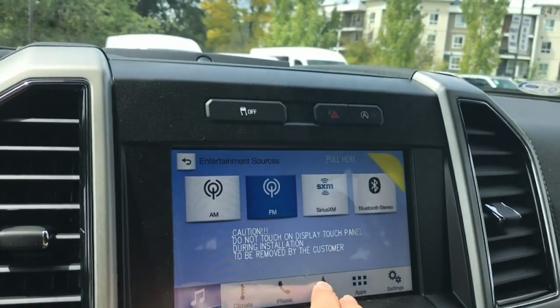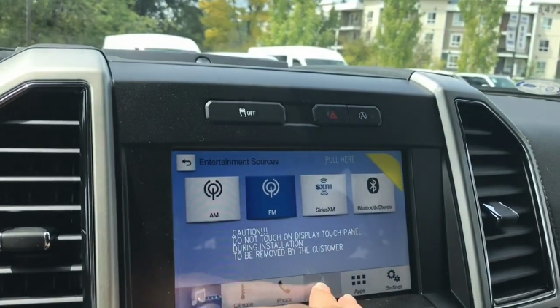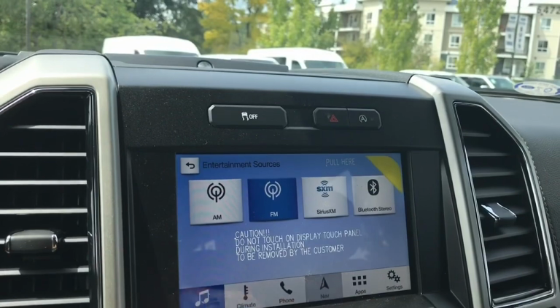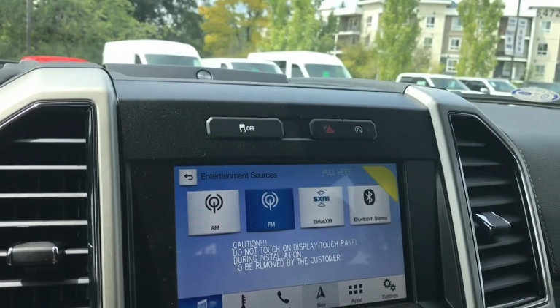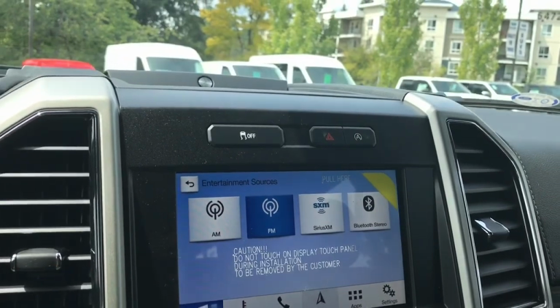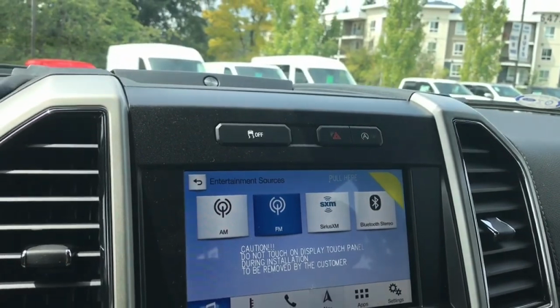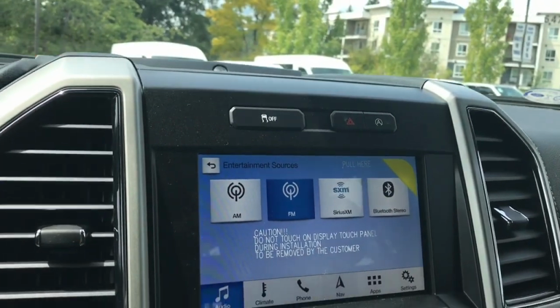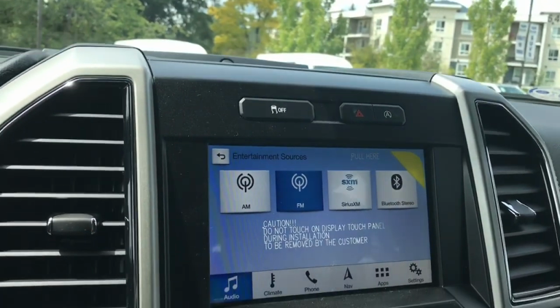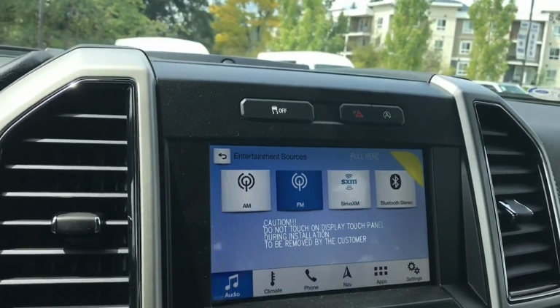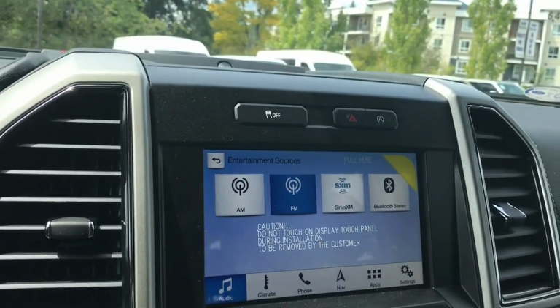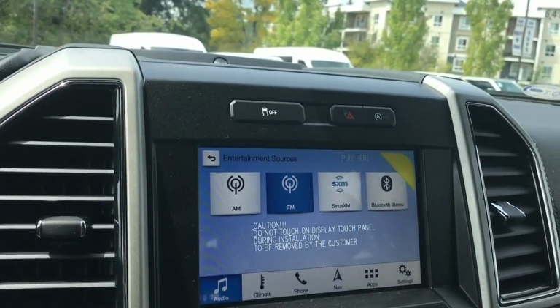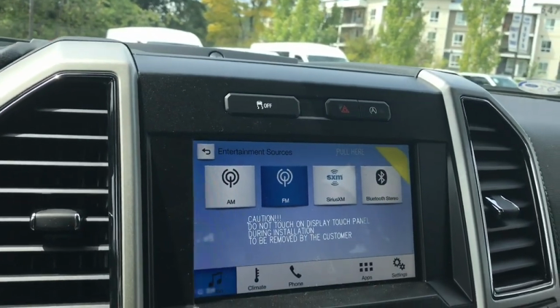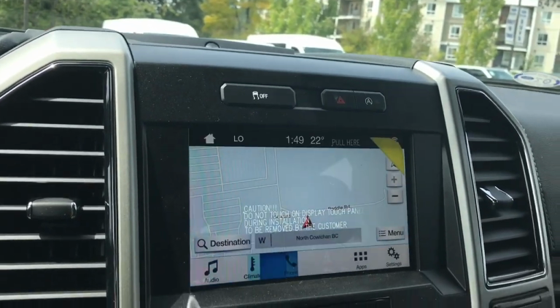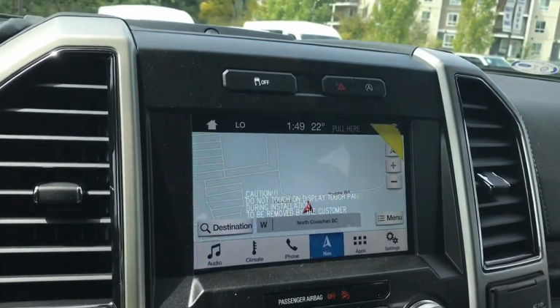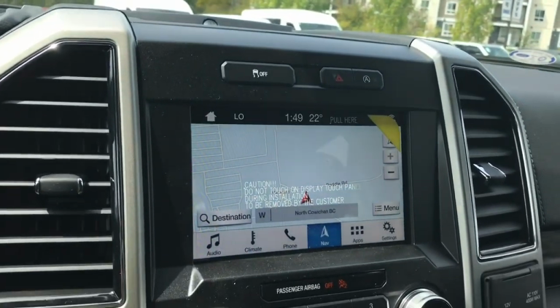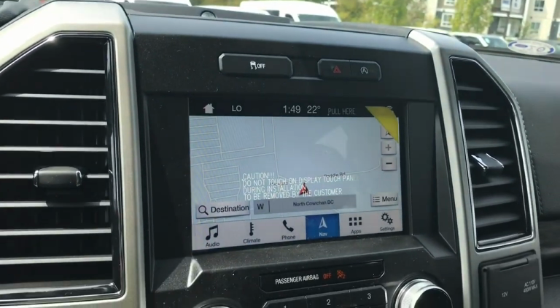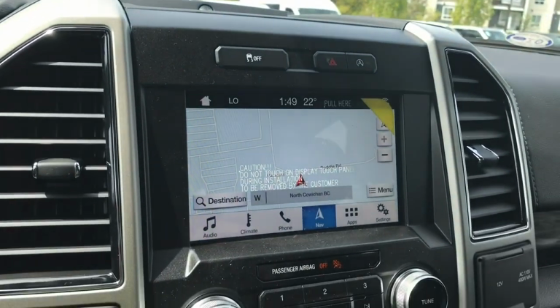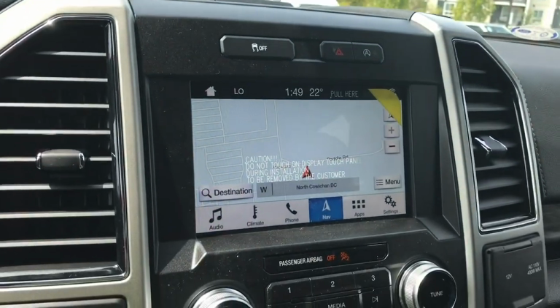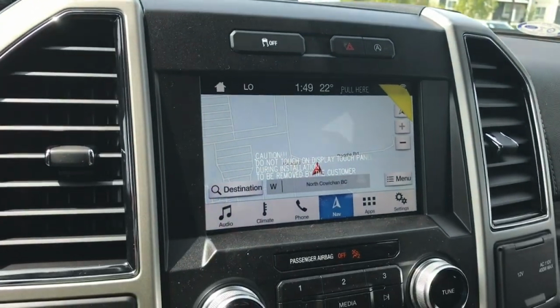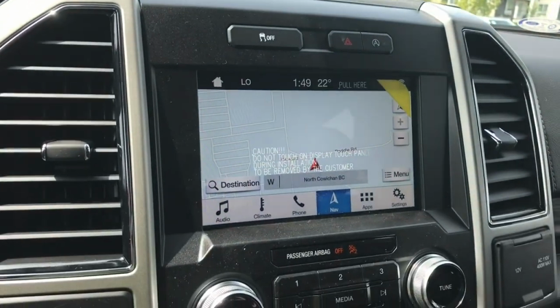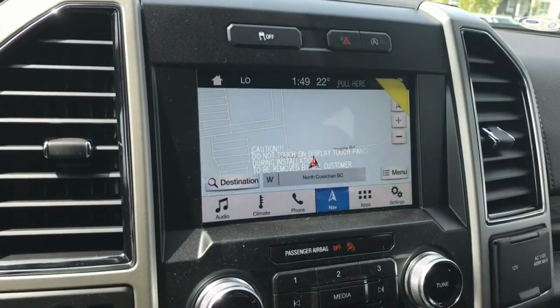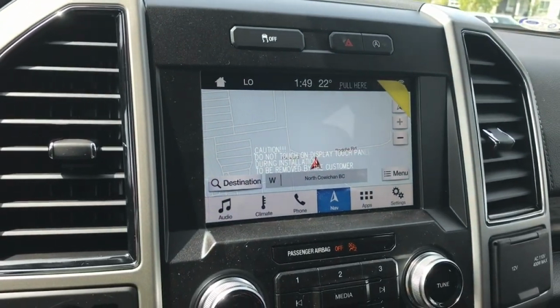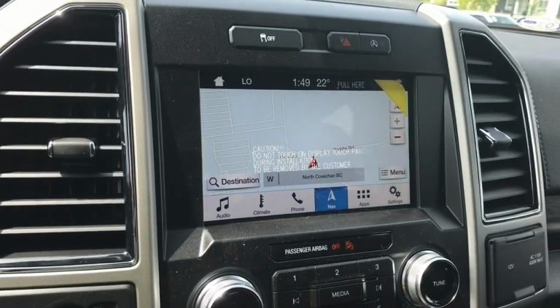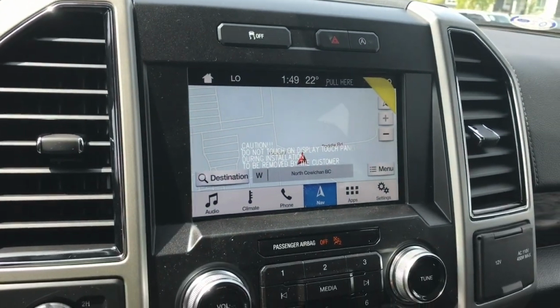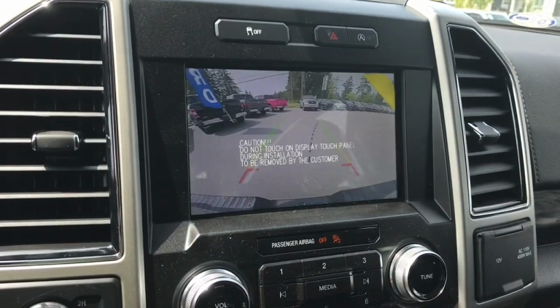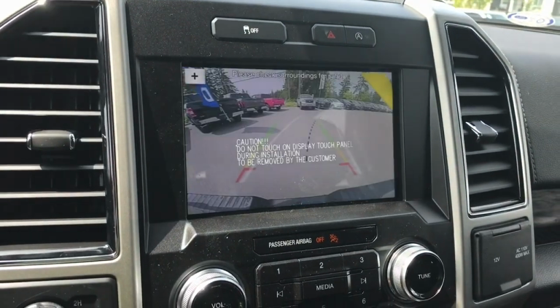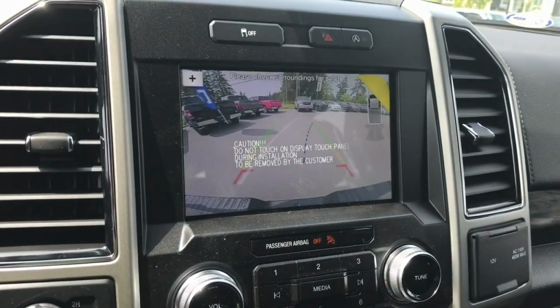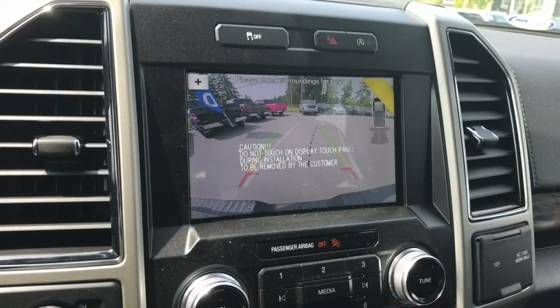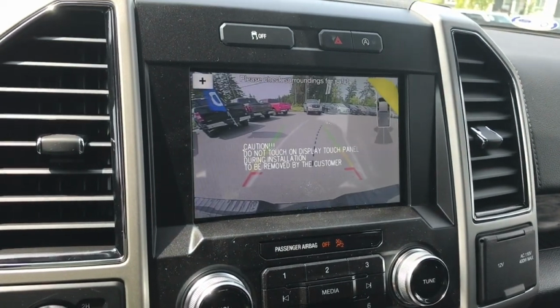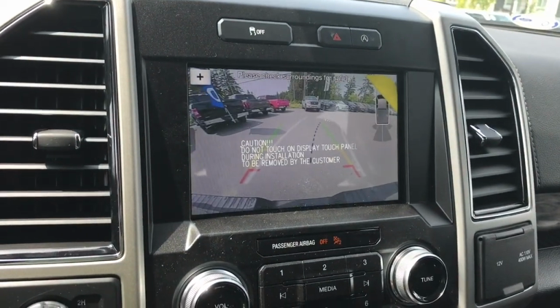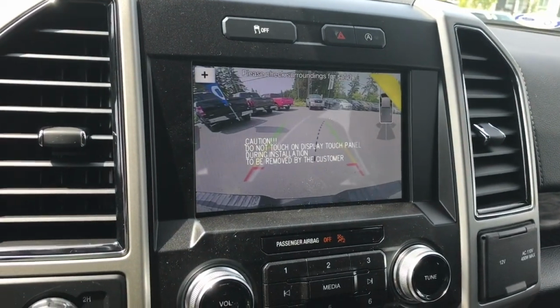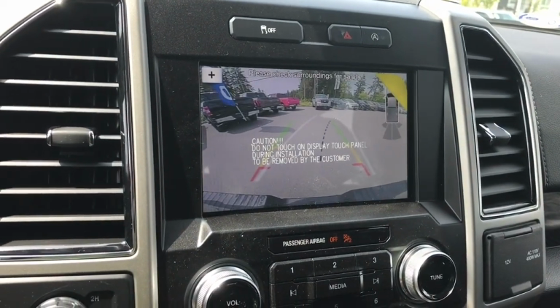You've also got navigation, and when you put the vehicle in reverse this is where you're going to see your backup camera view.